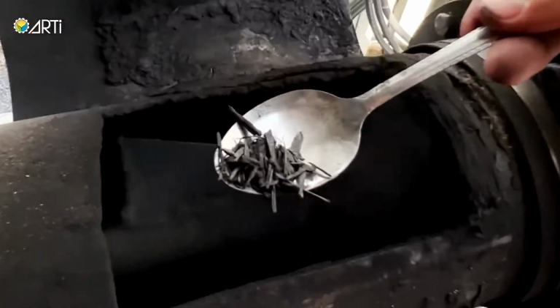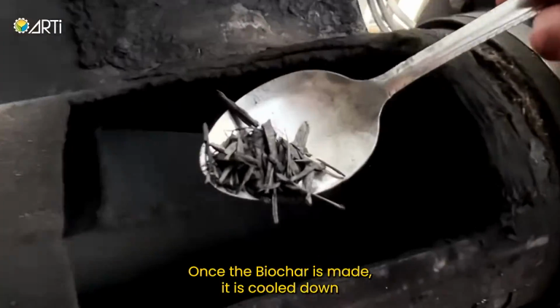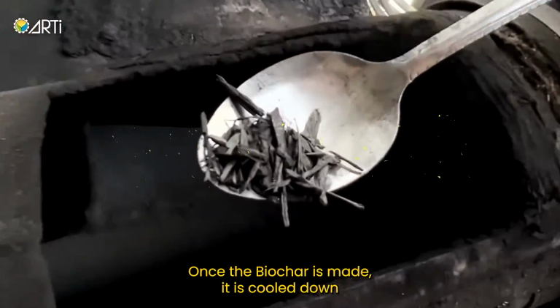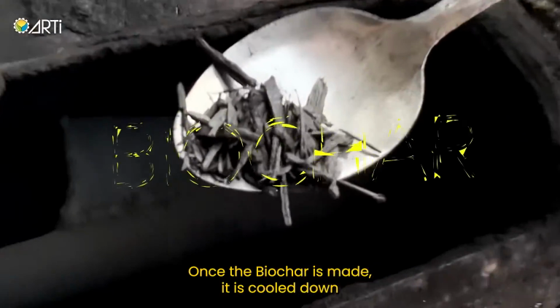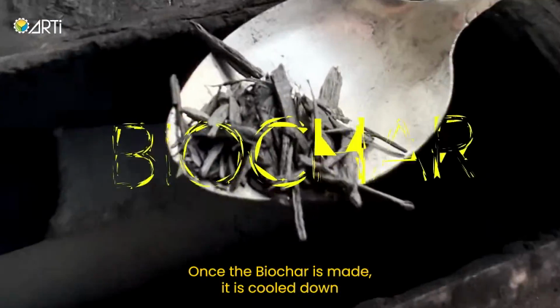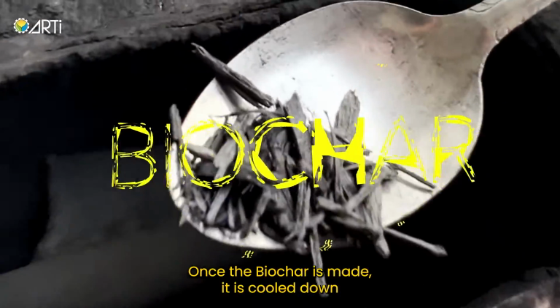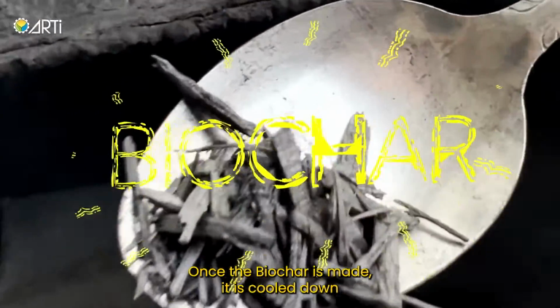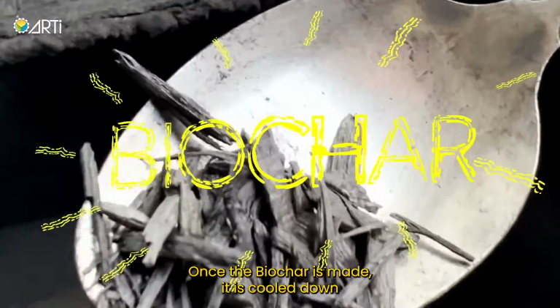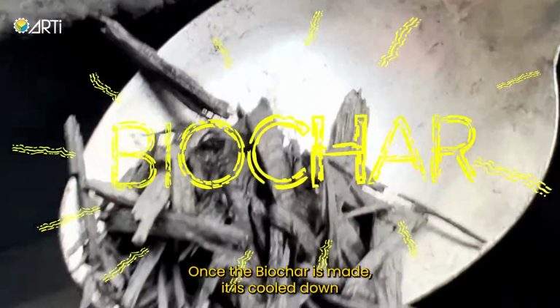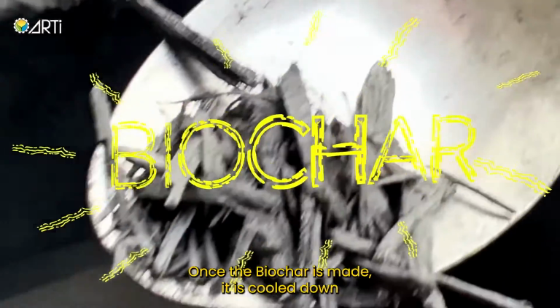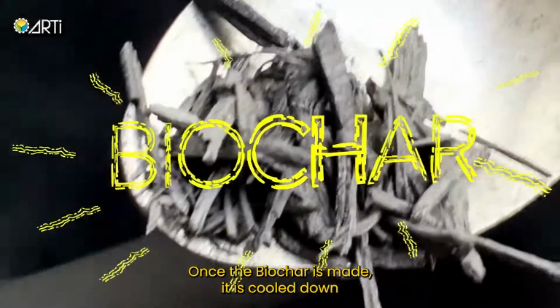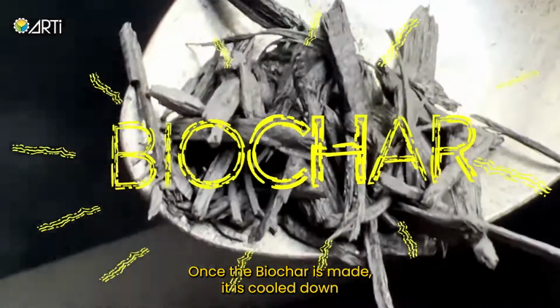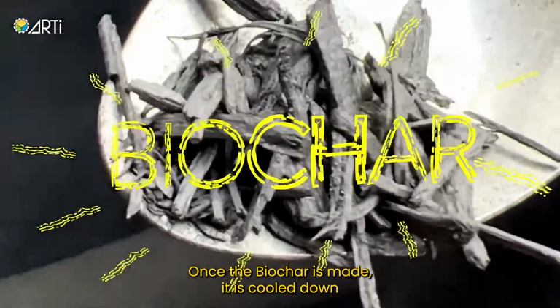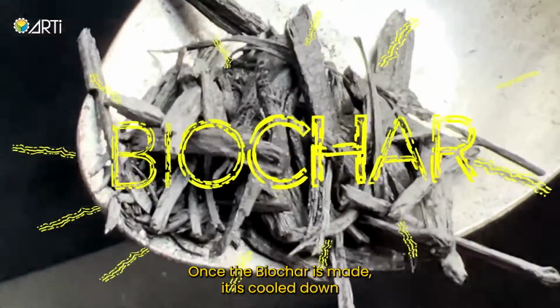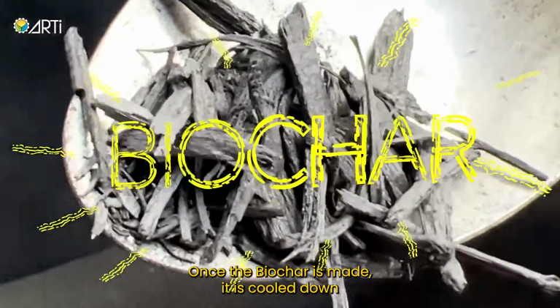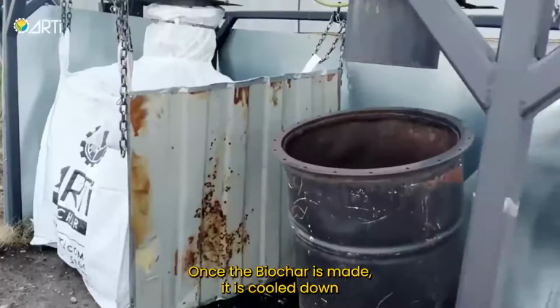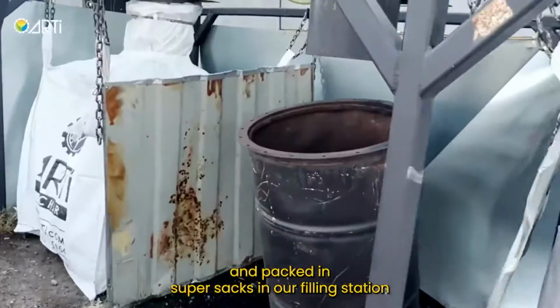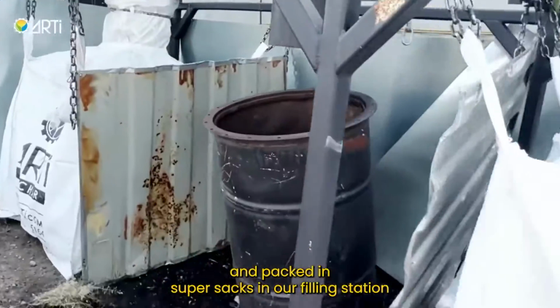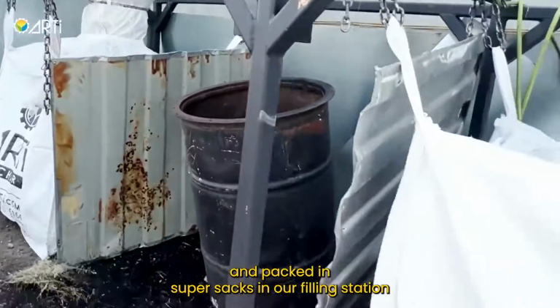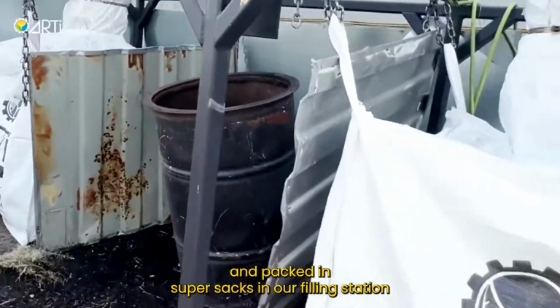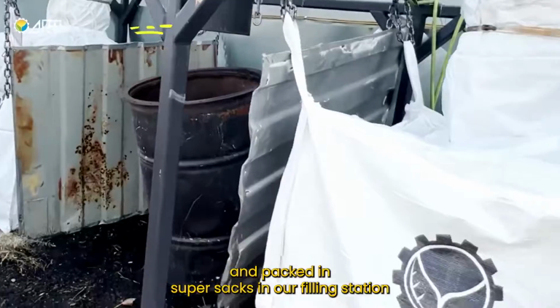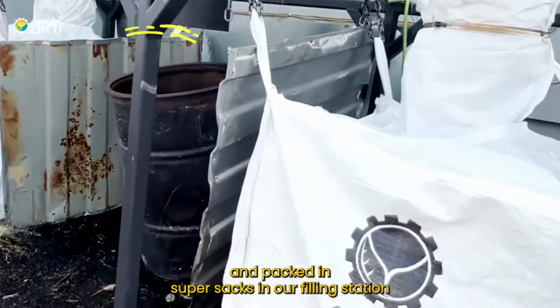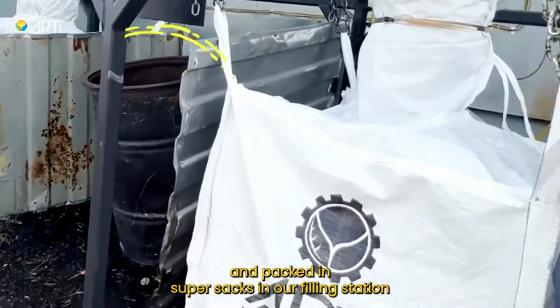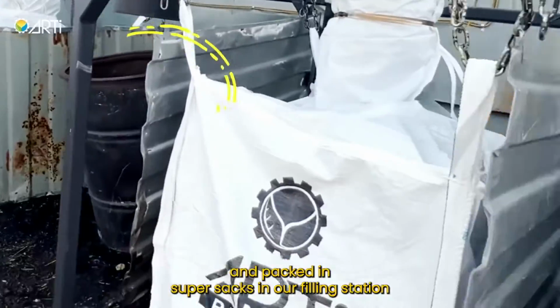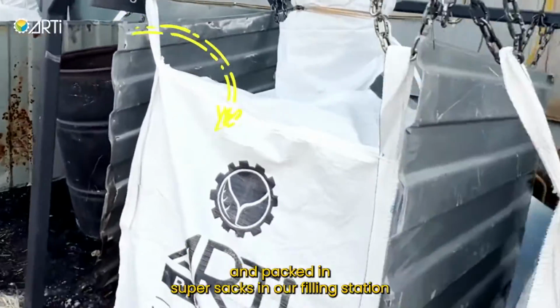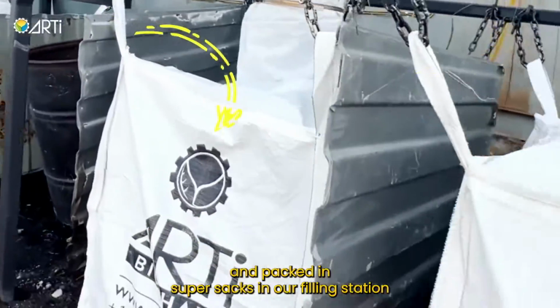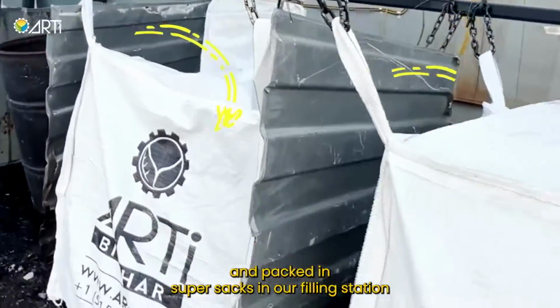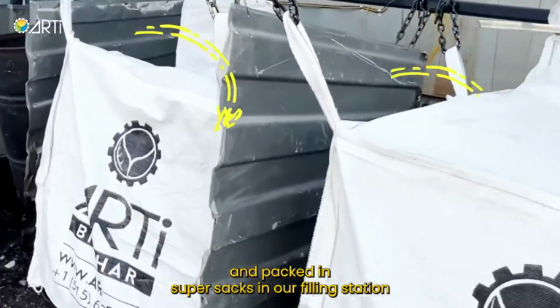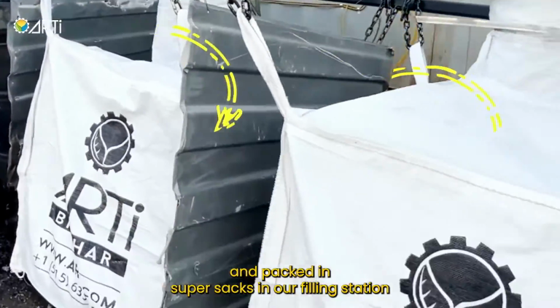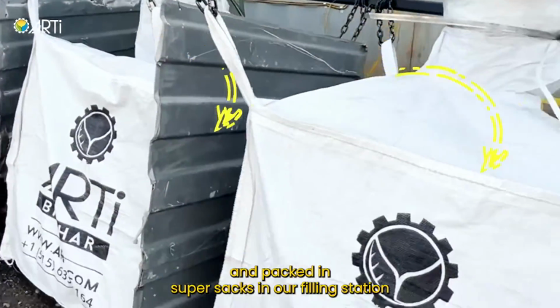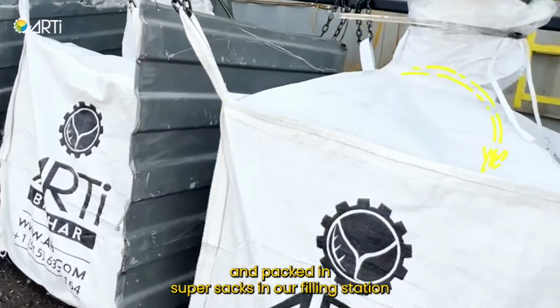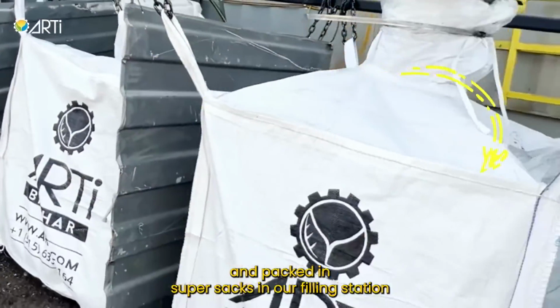Once the biochar is made, it is cooled down and packed in super sacks in our fill station.